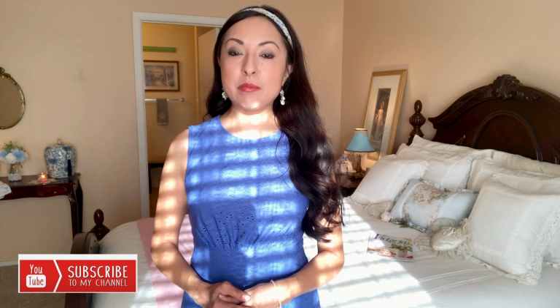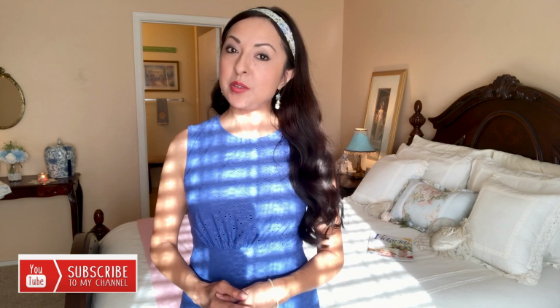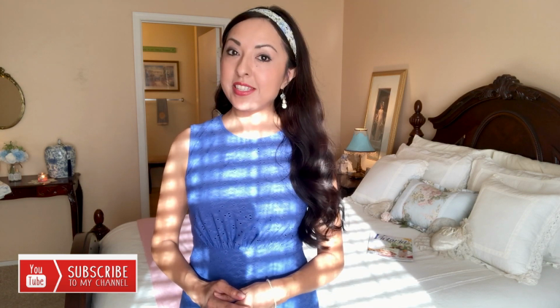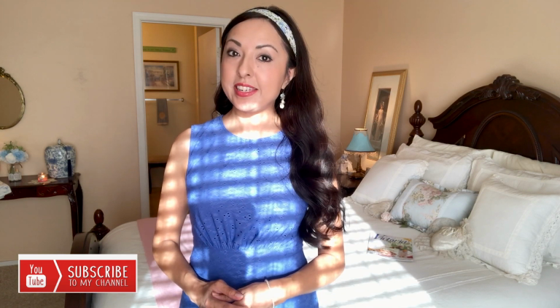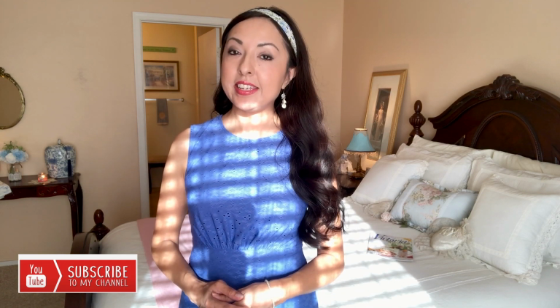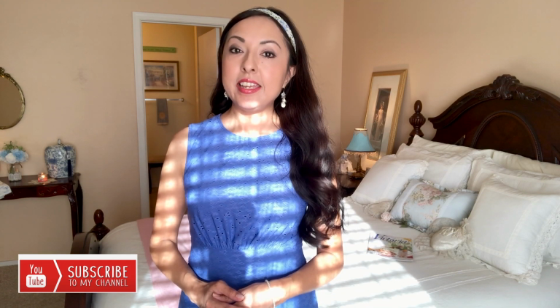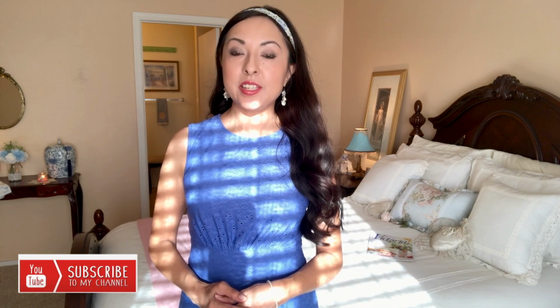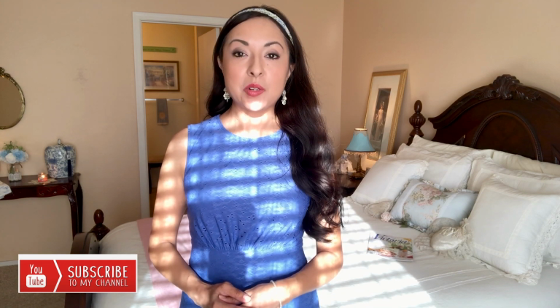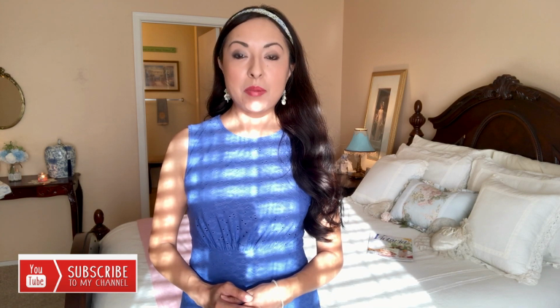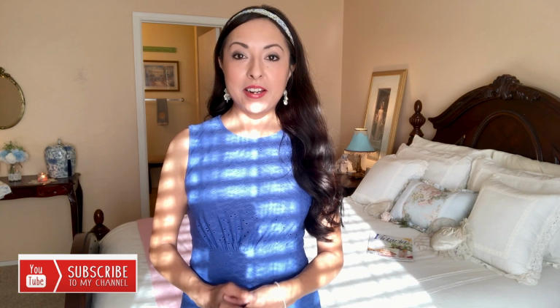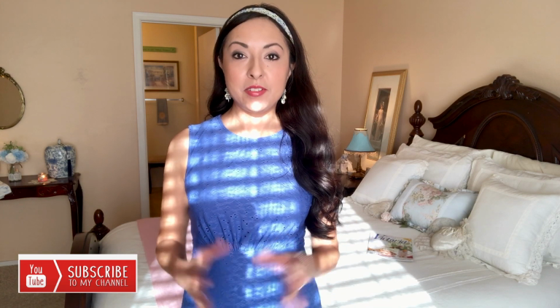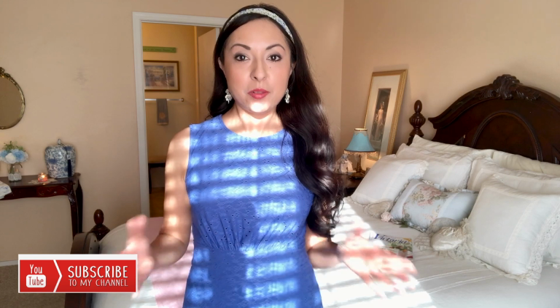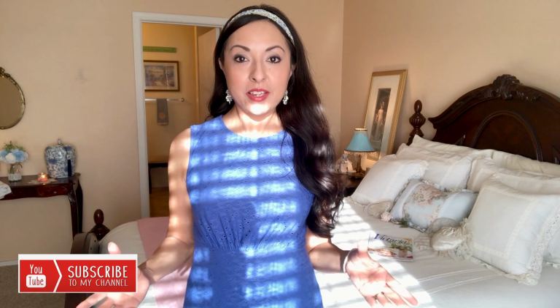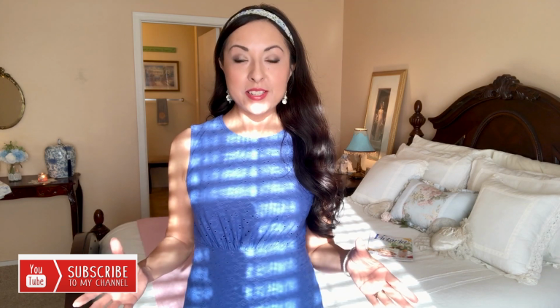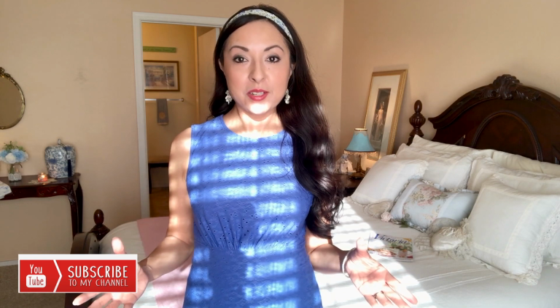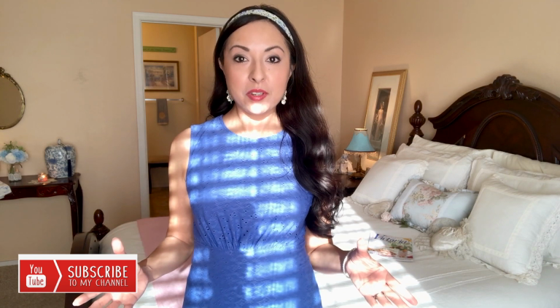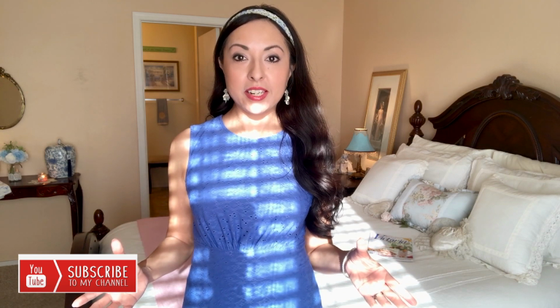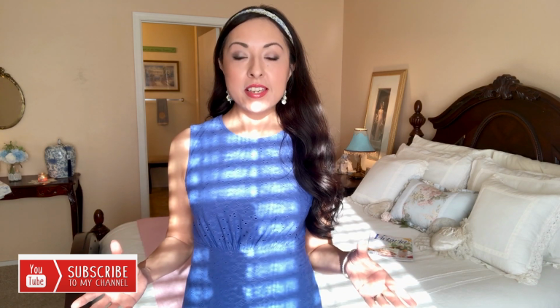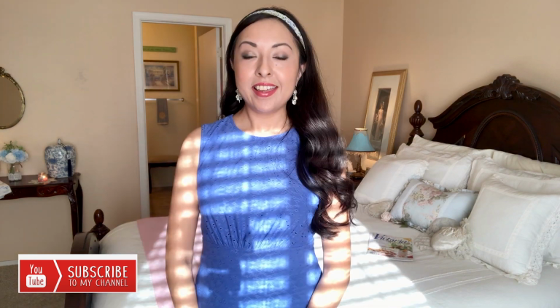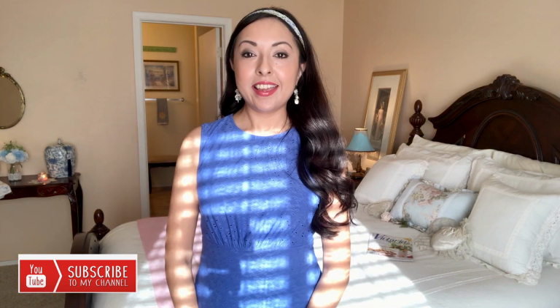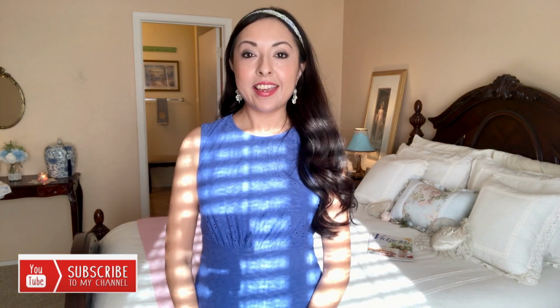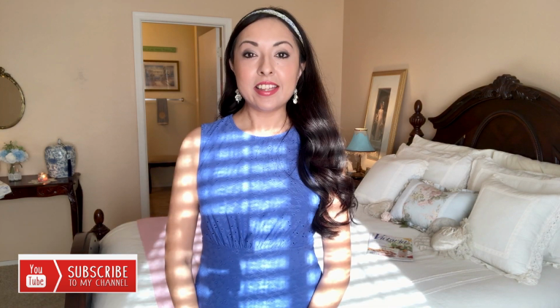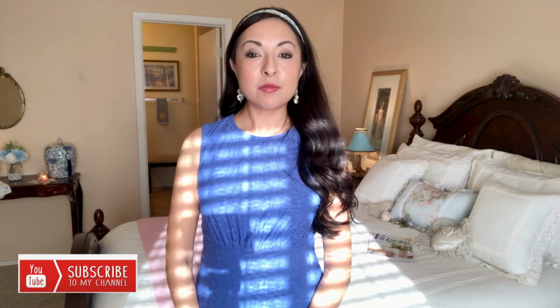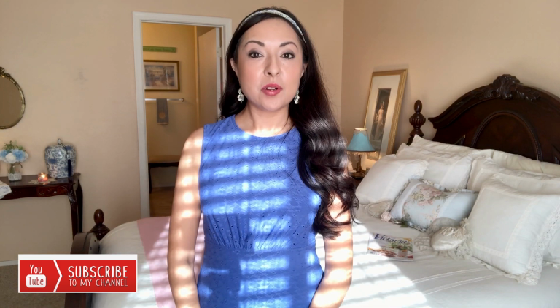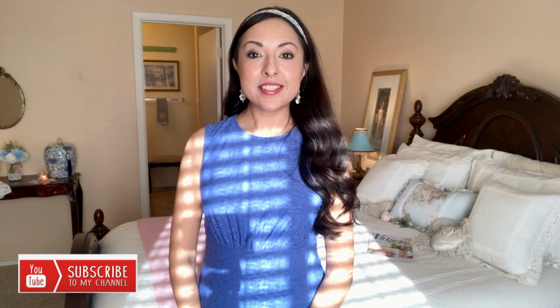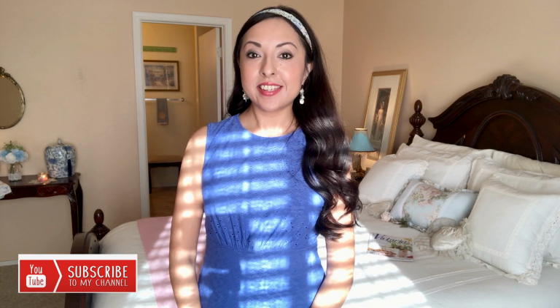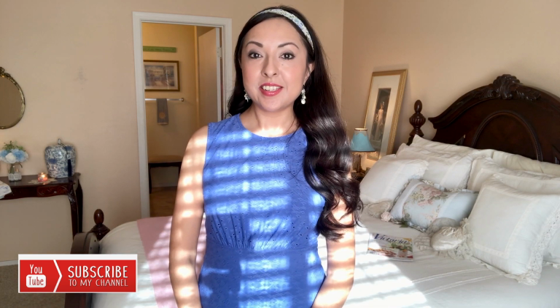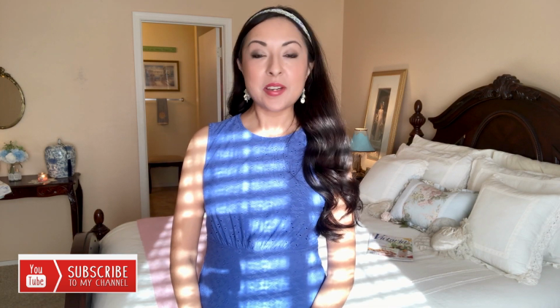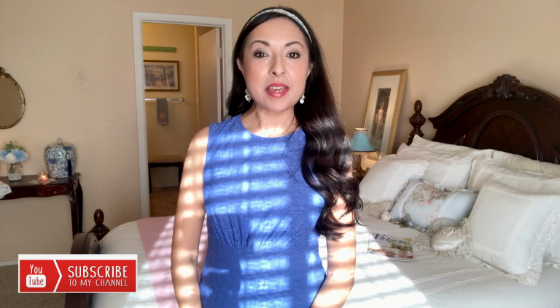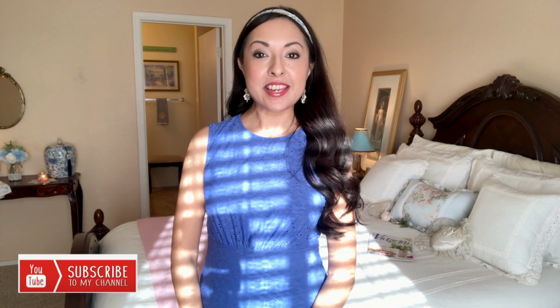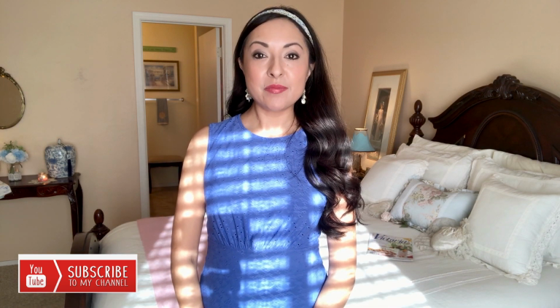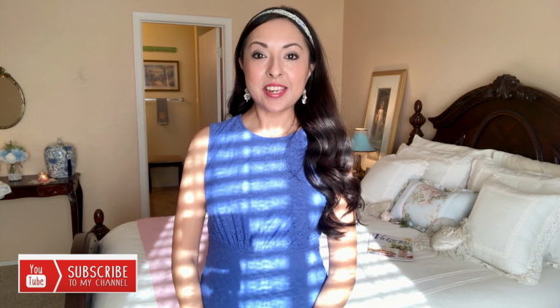I'm so excited that you are part of the Little Pink Casa community and I look forward to seeing you in my next video.